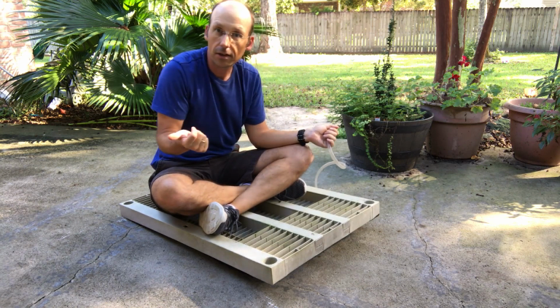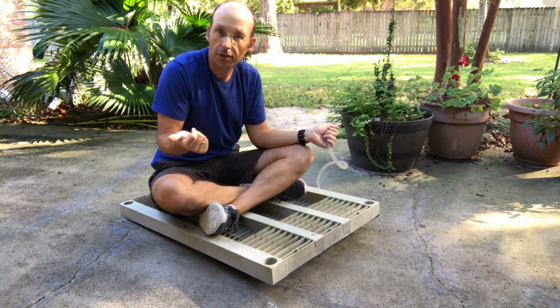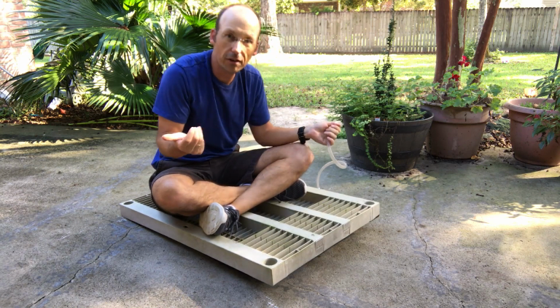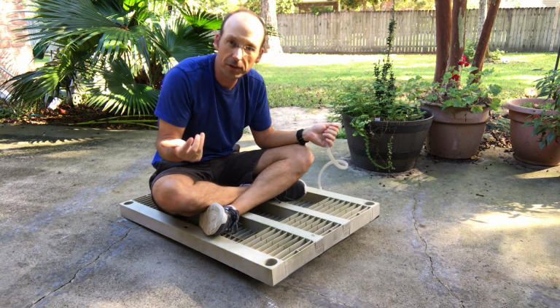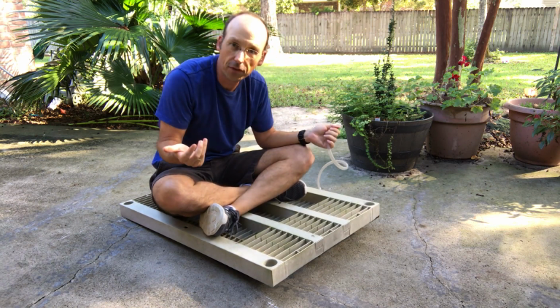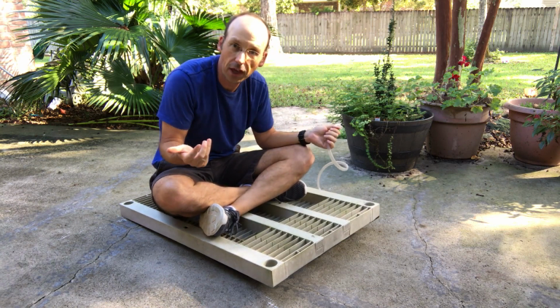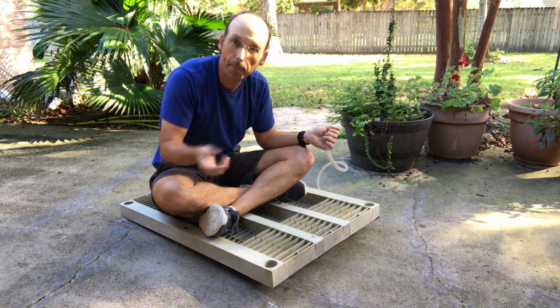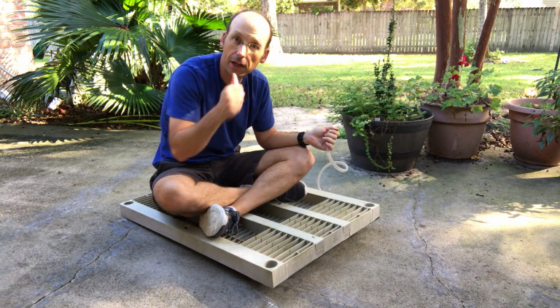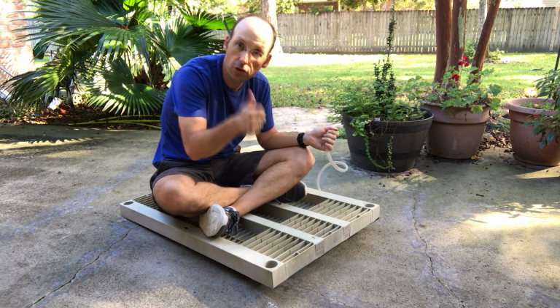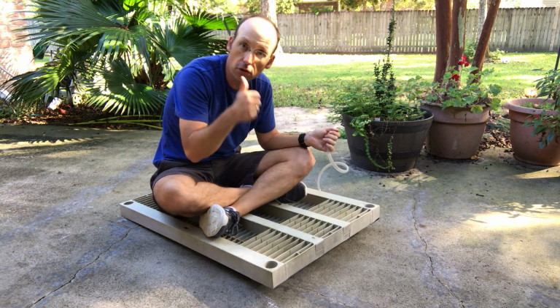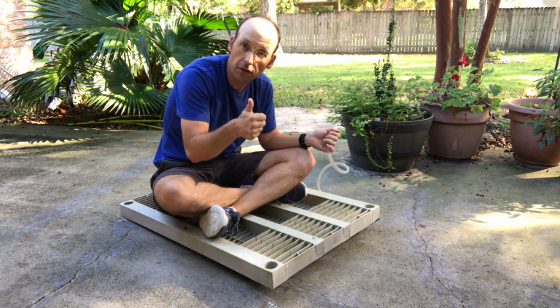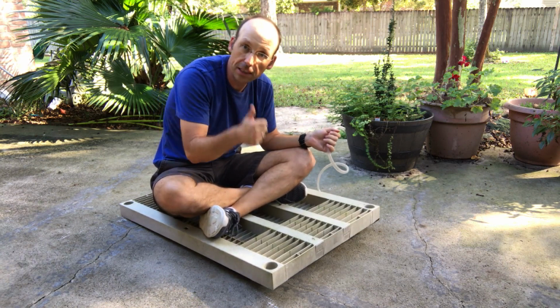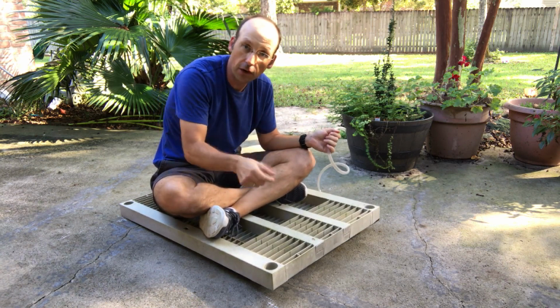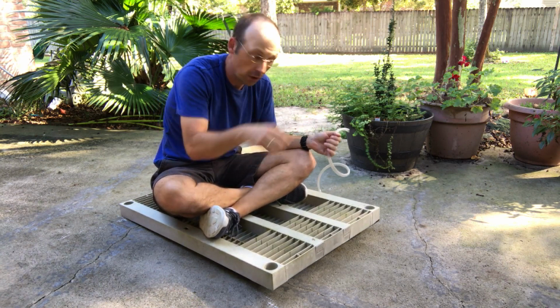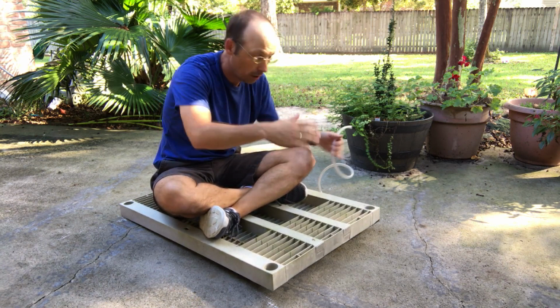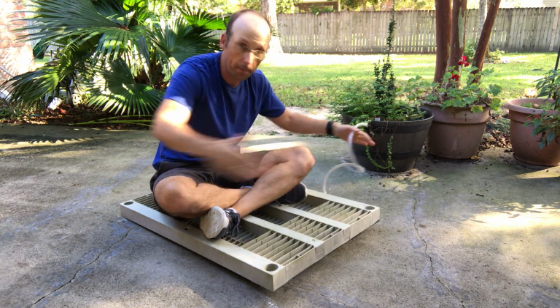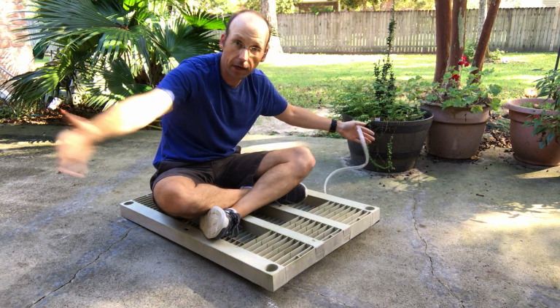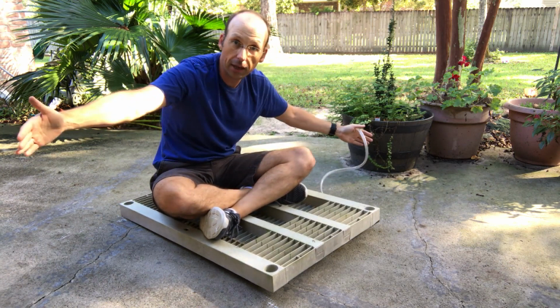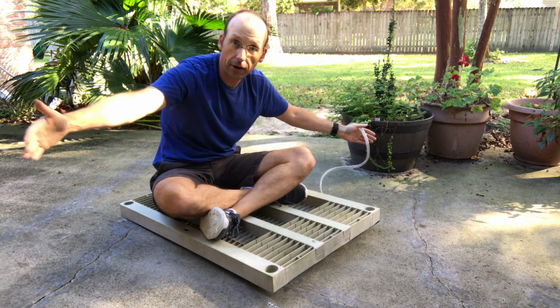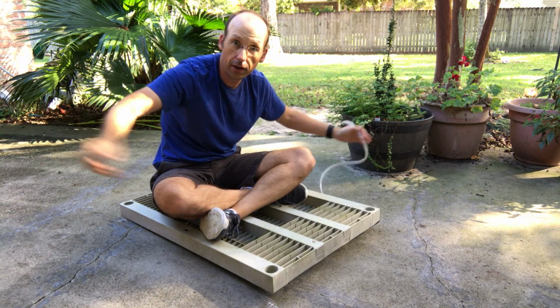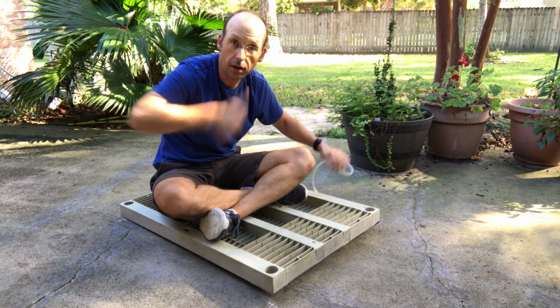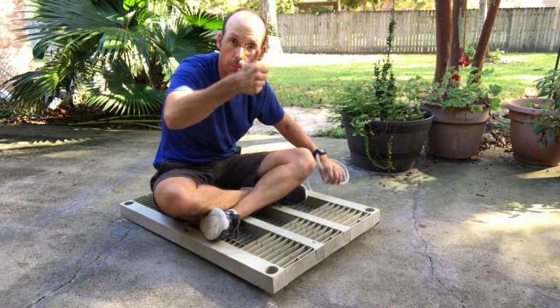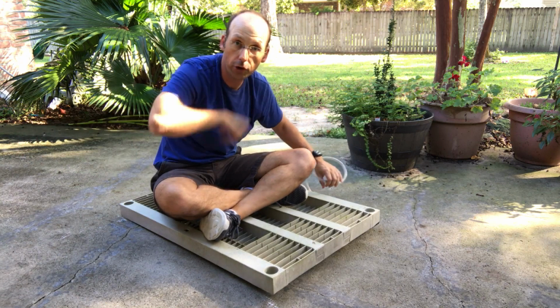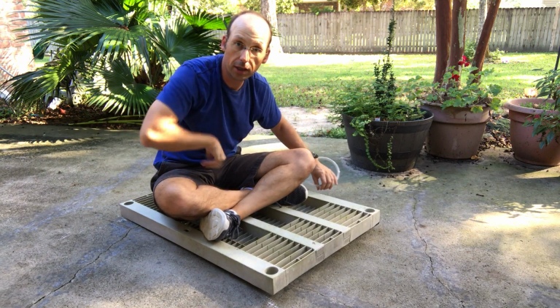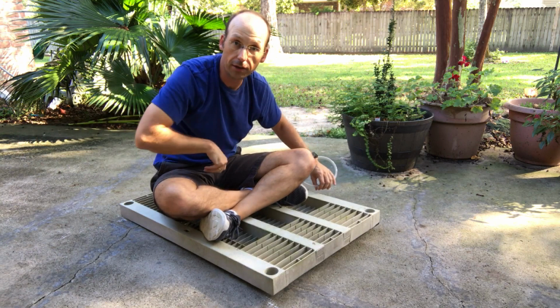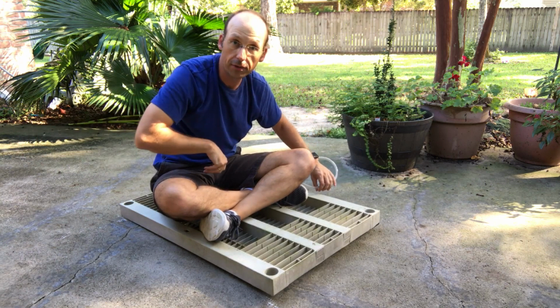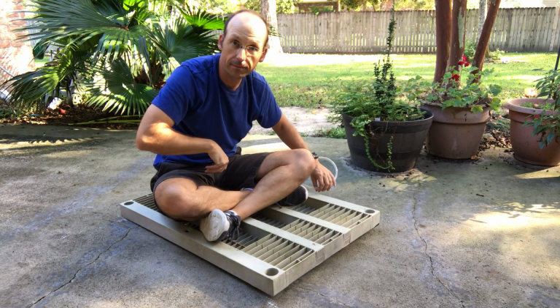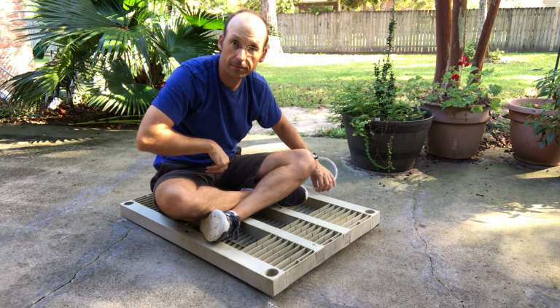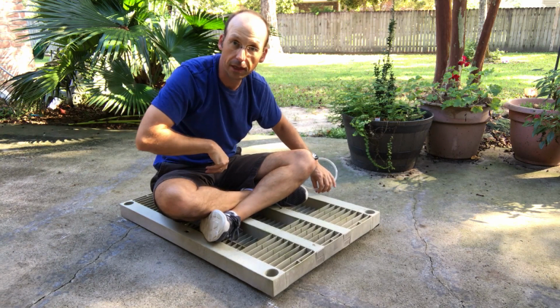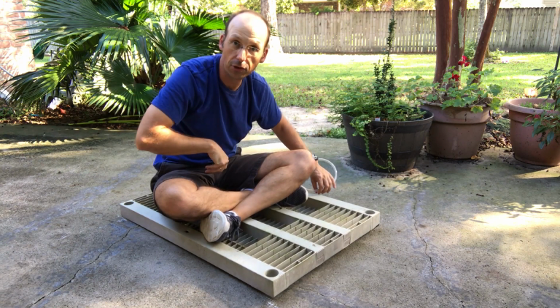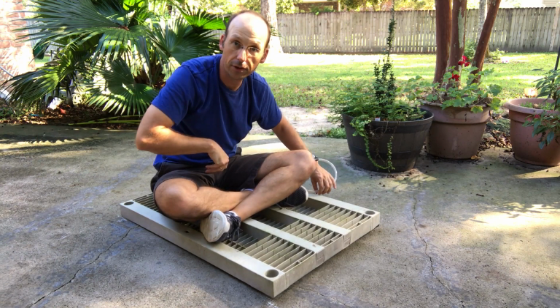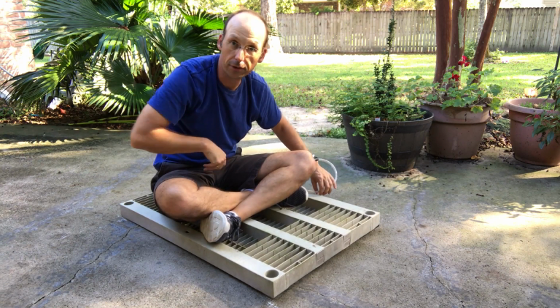I don't lift myself a lot, but I do lift myself. The bigger the area, the more you can lift. Not too hard to do.